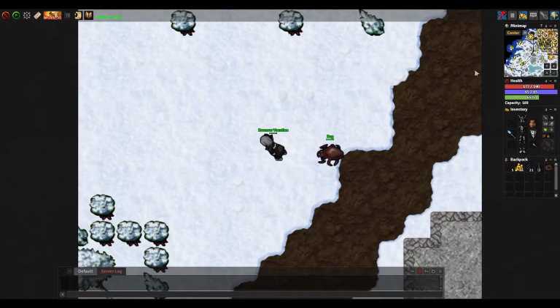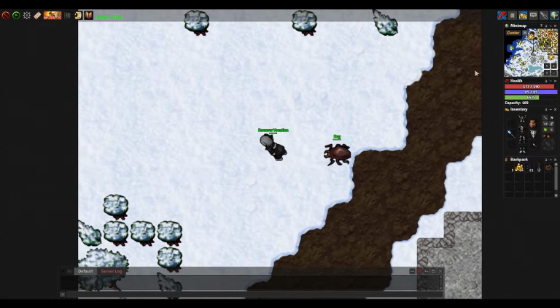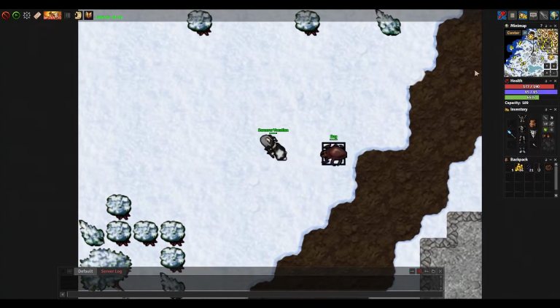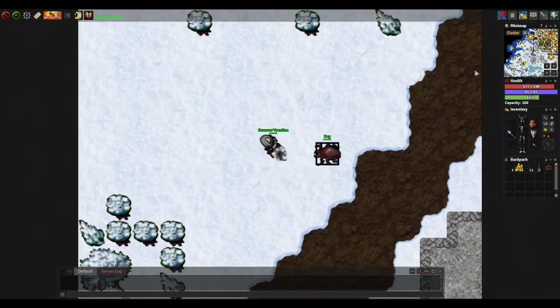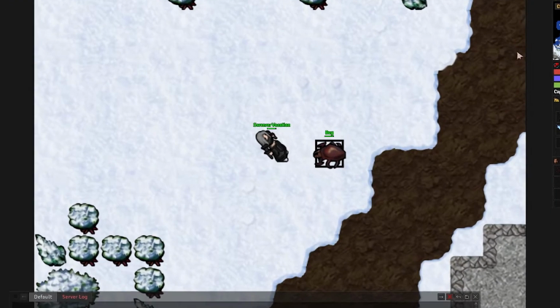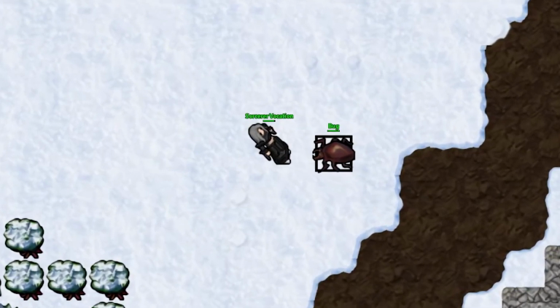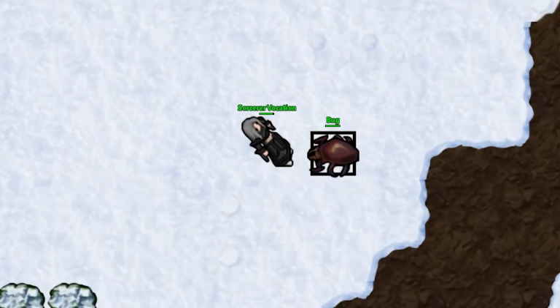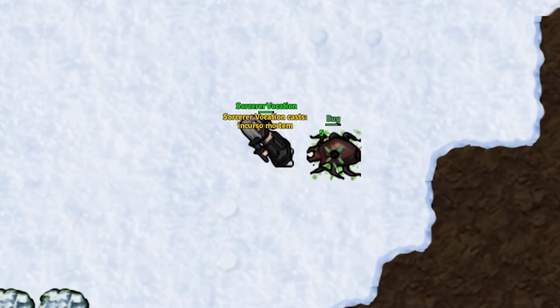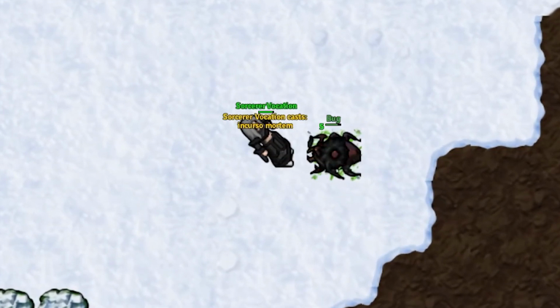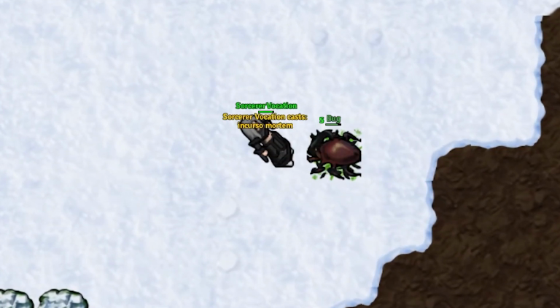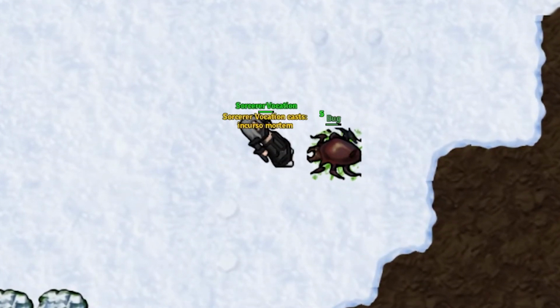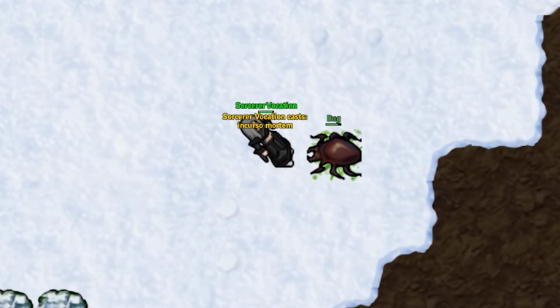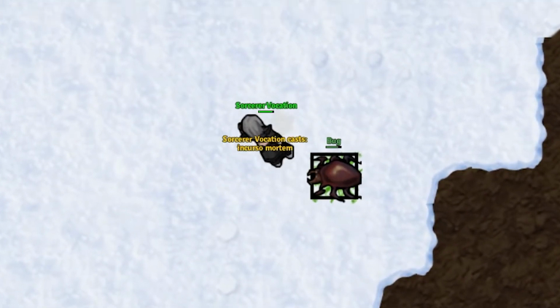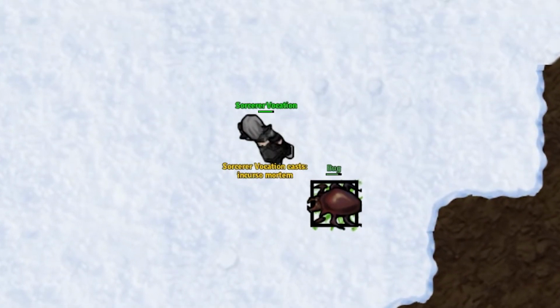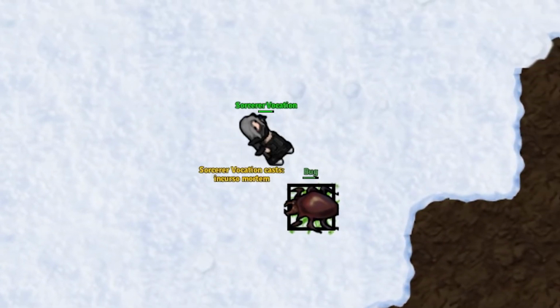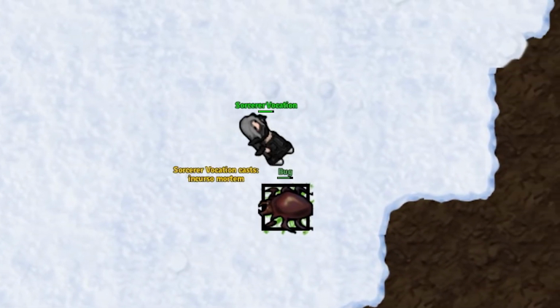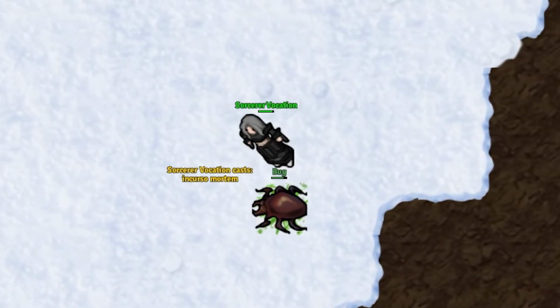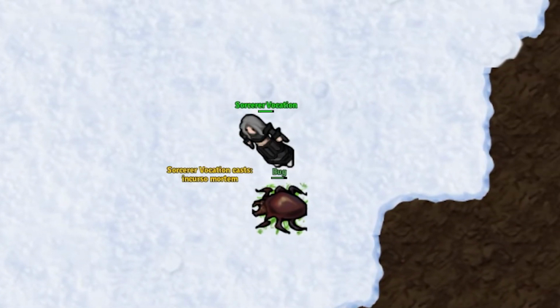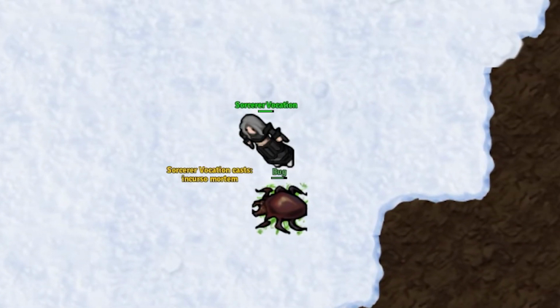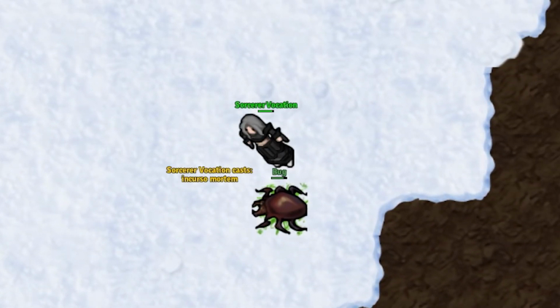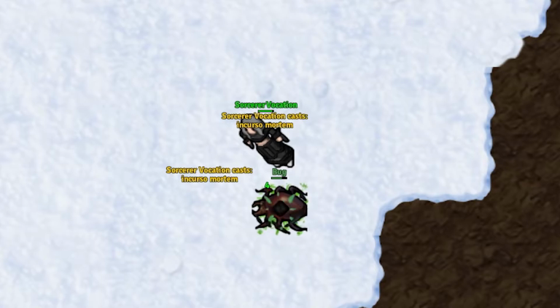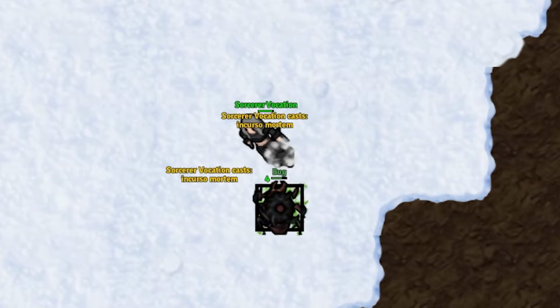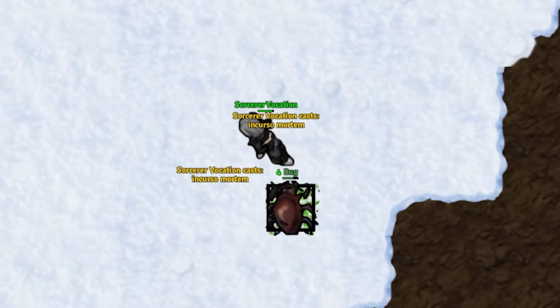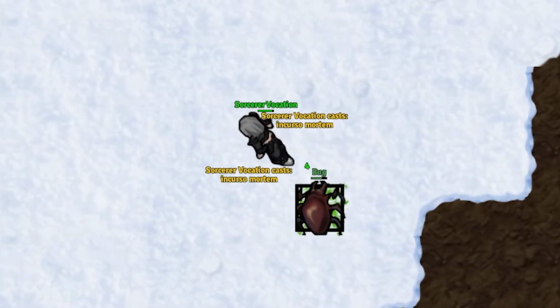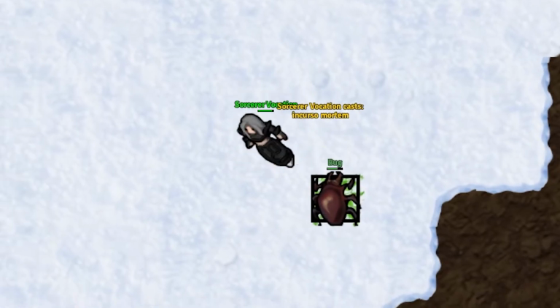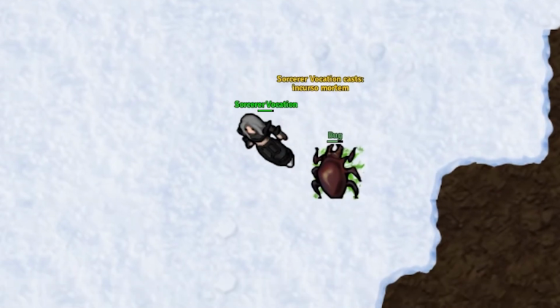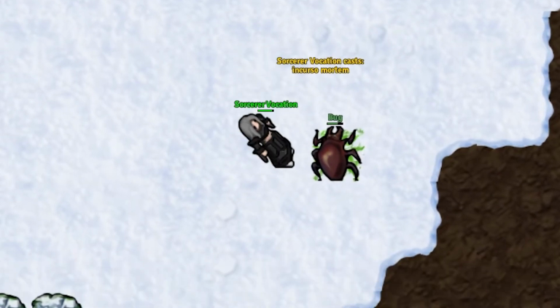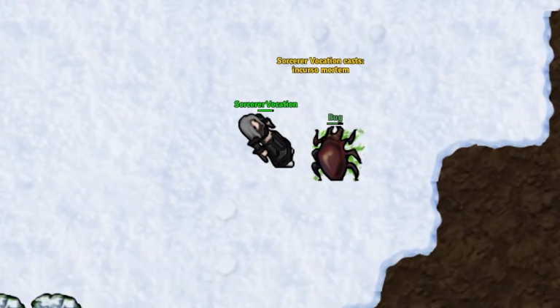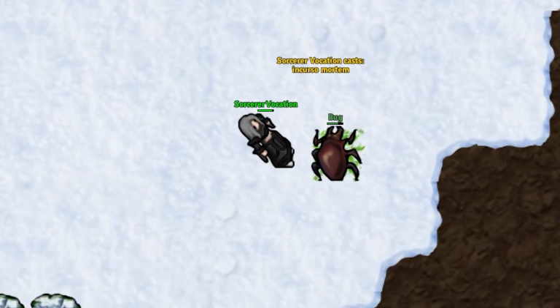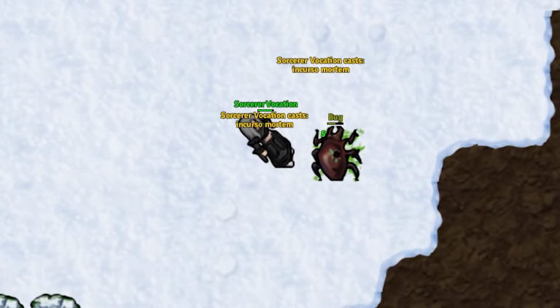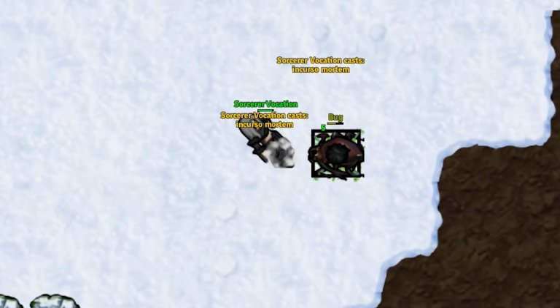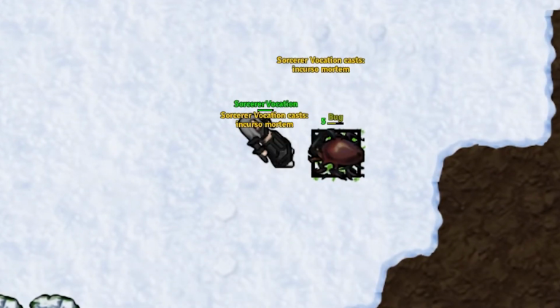By hitting the hotkey, you're able to use a spell called Forstrike. This will cause physical damage in front of the caster.